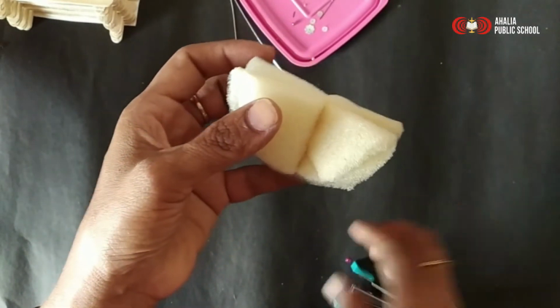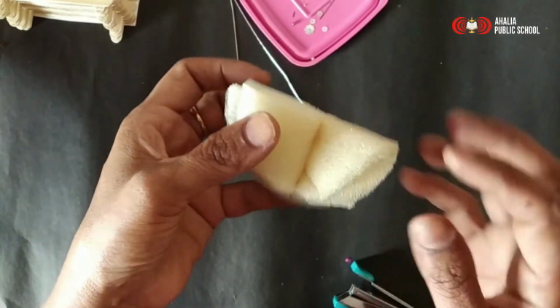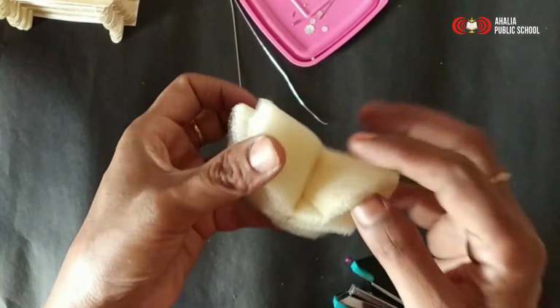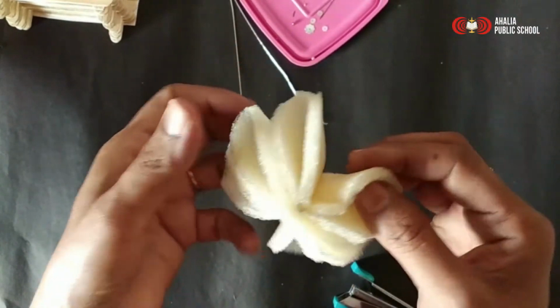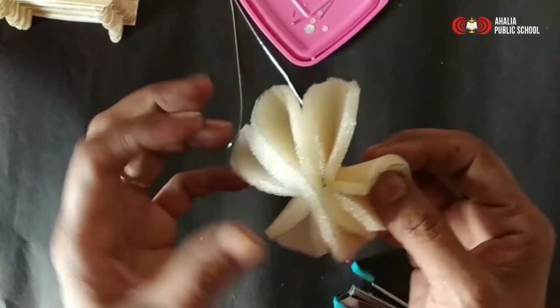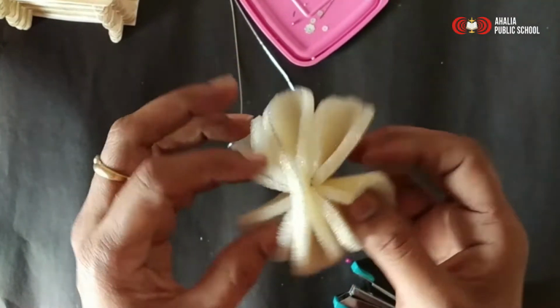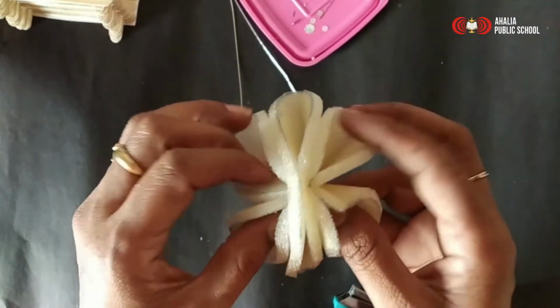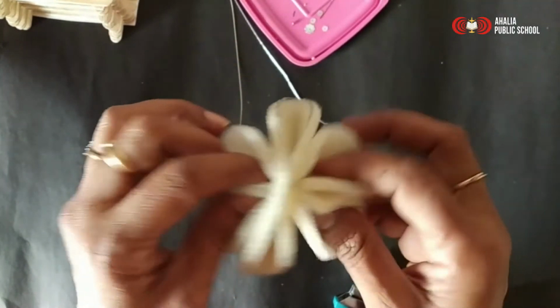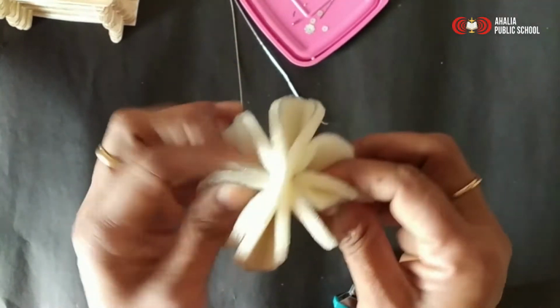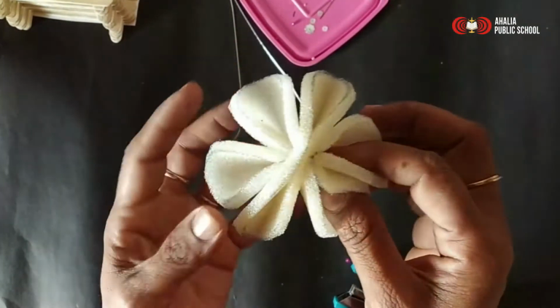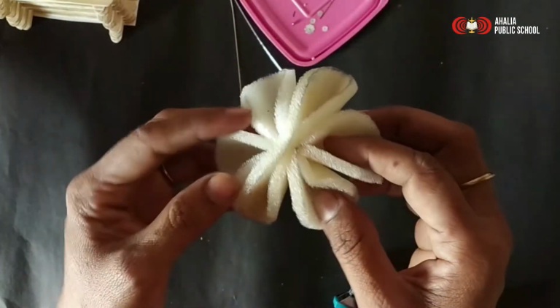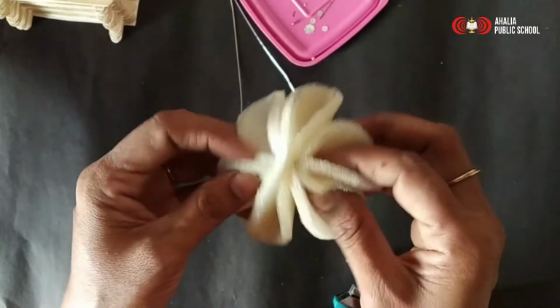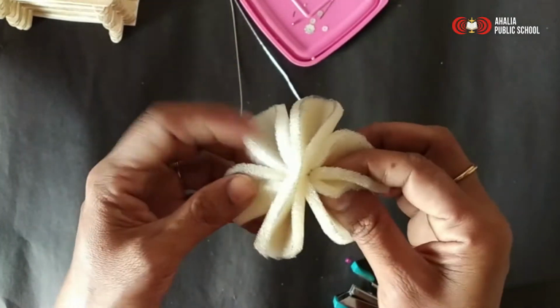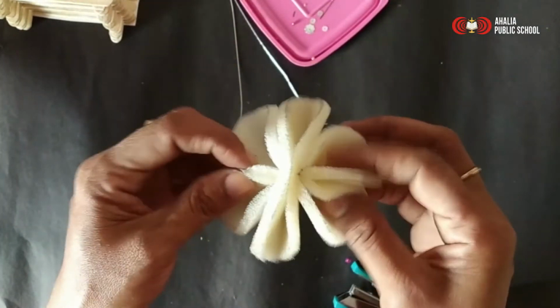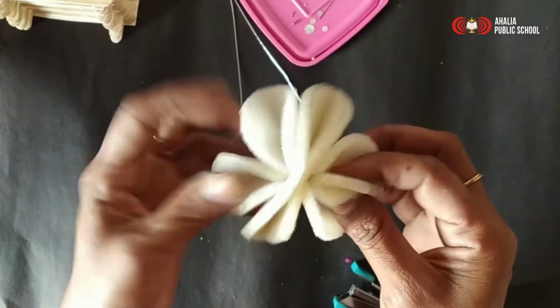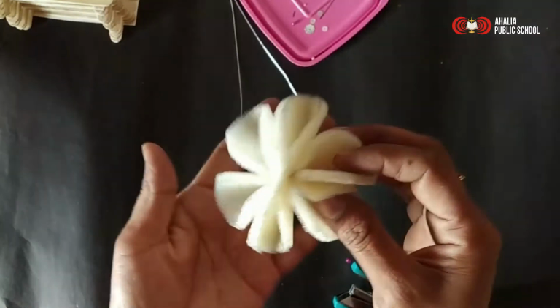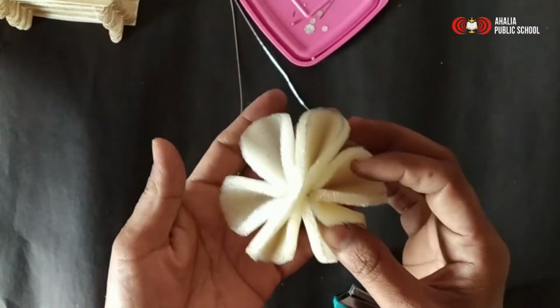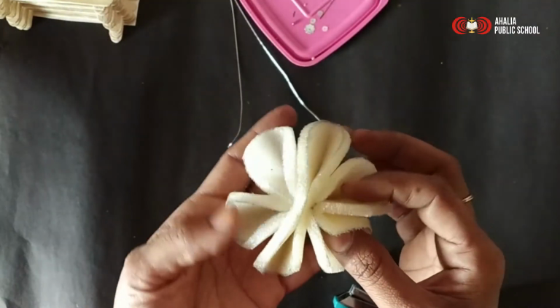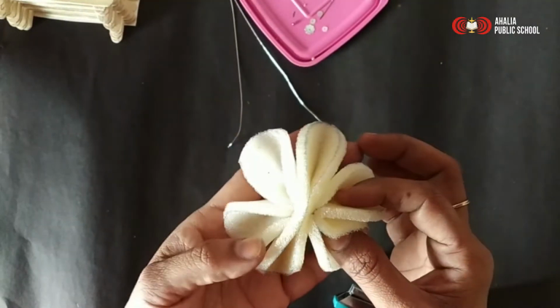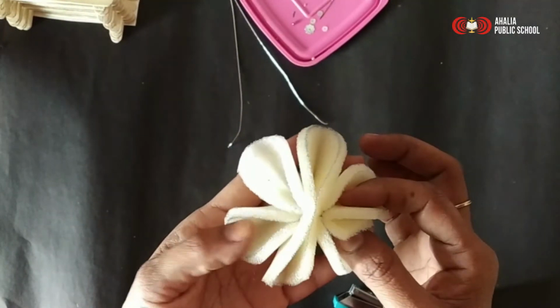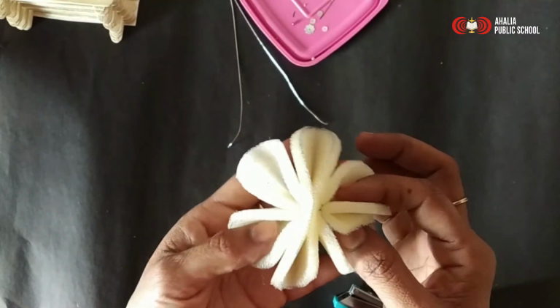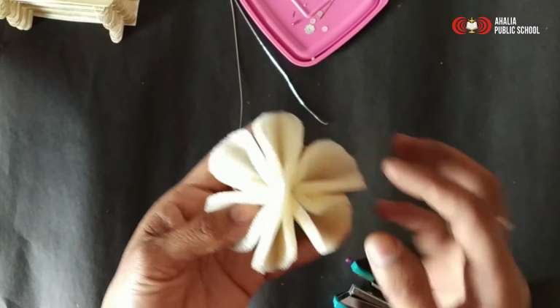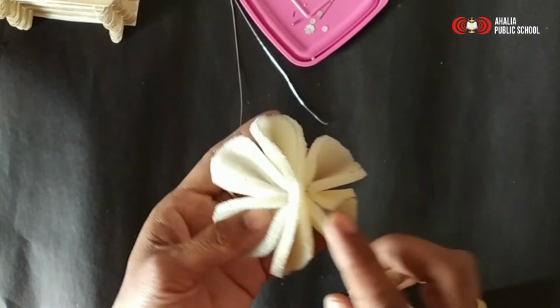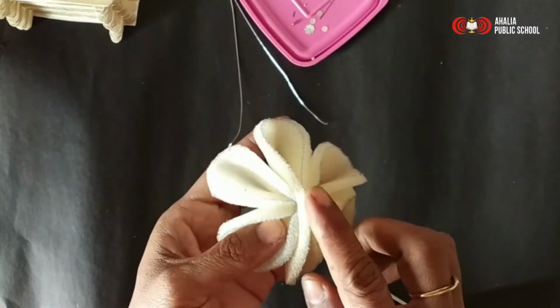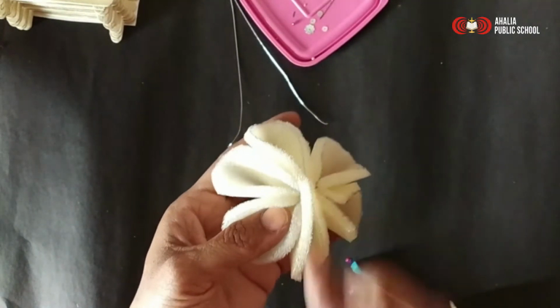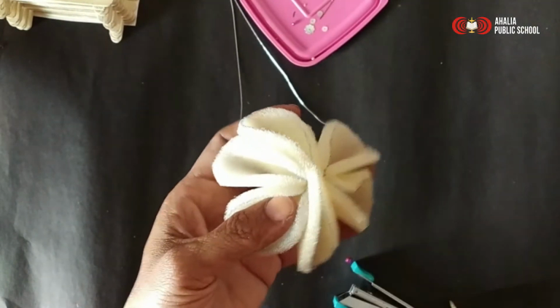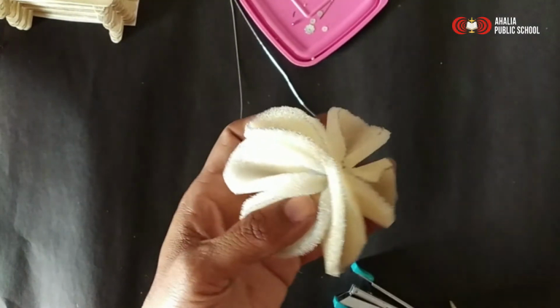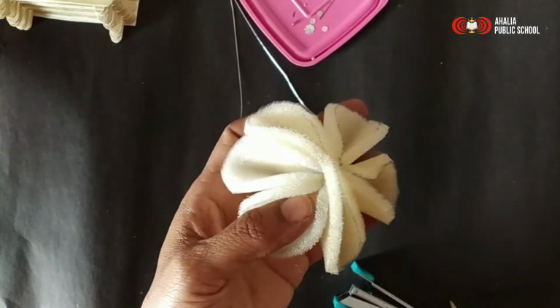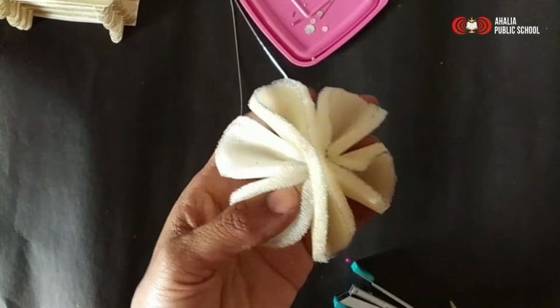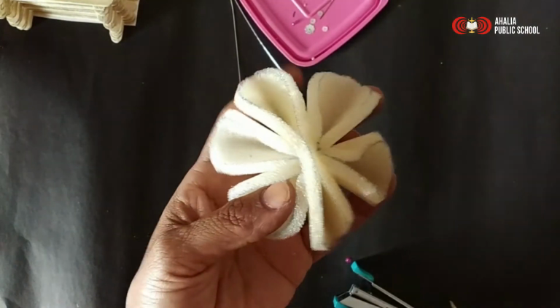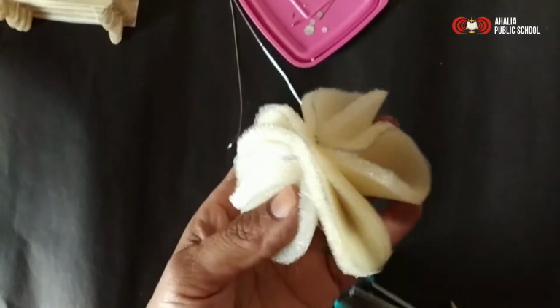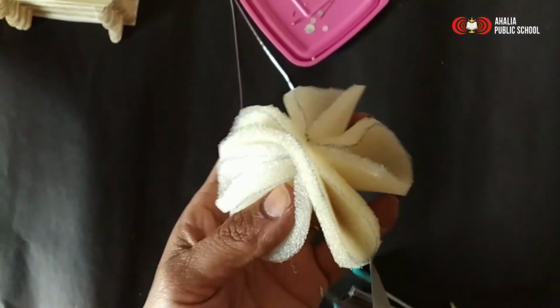Now when we open, you can see the petals. The excess part, I just shape here.